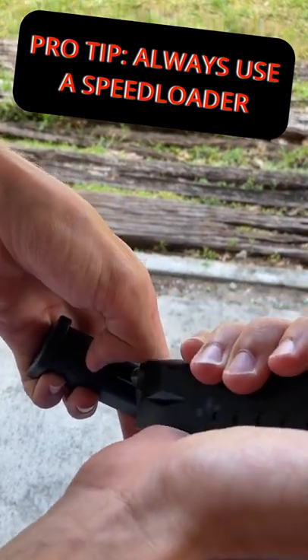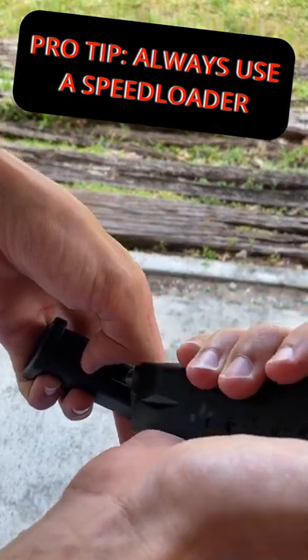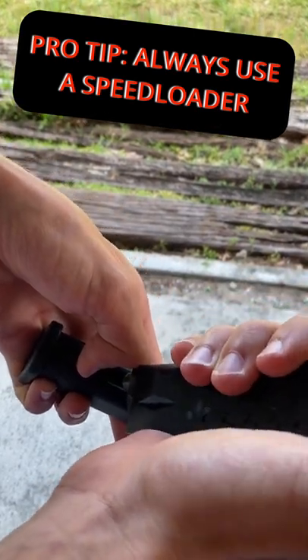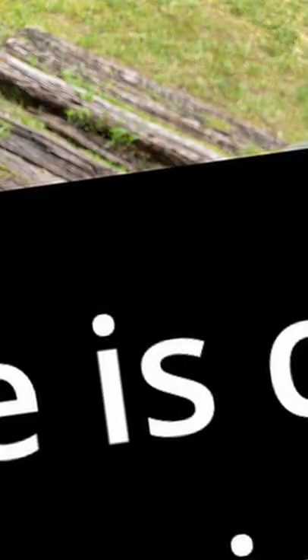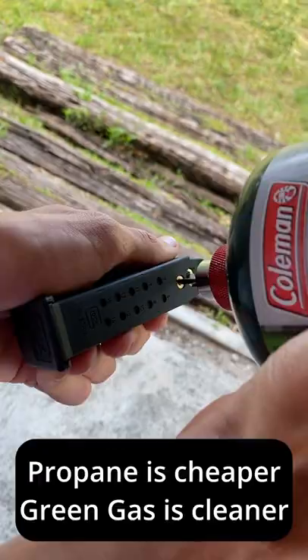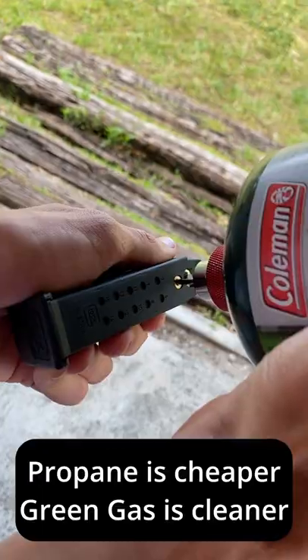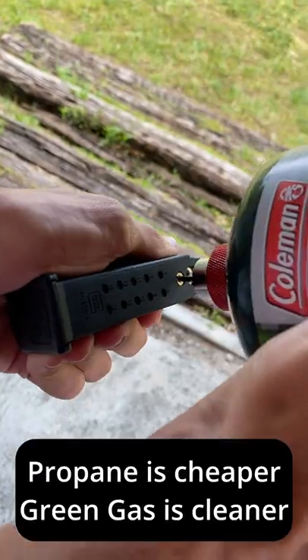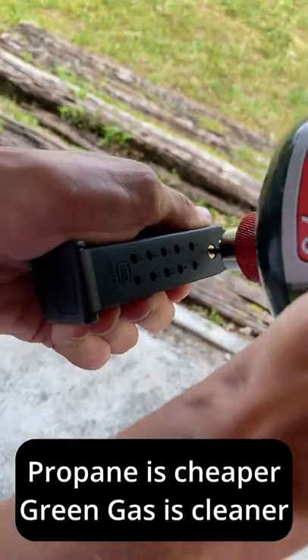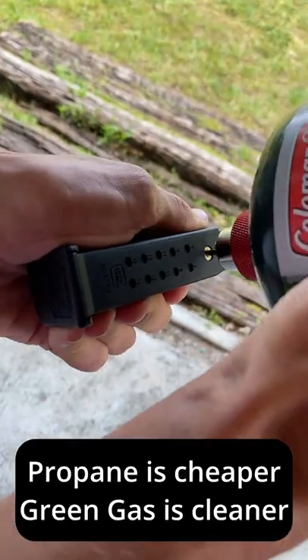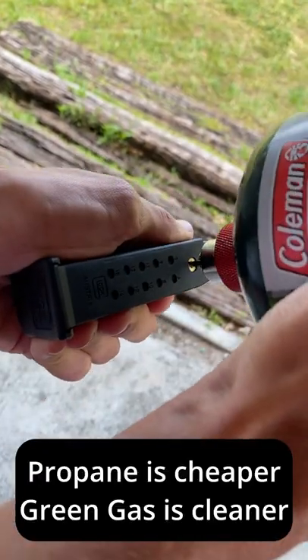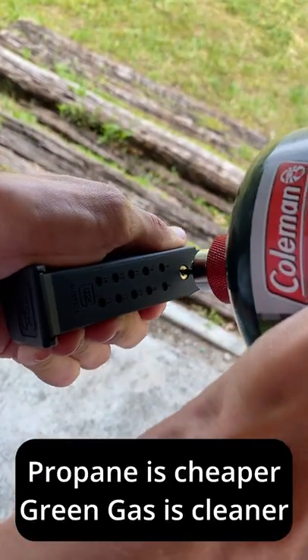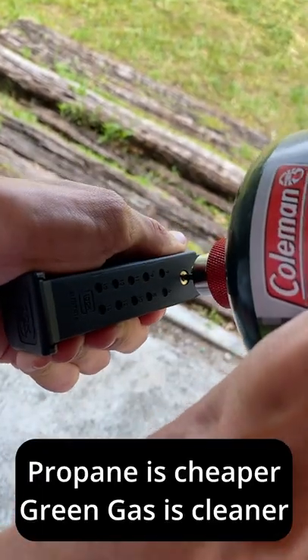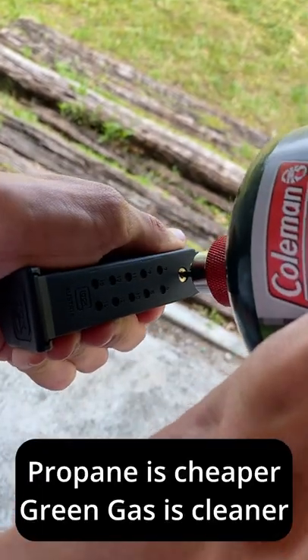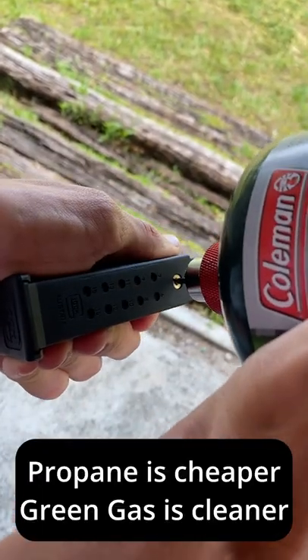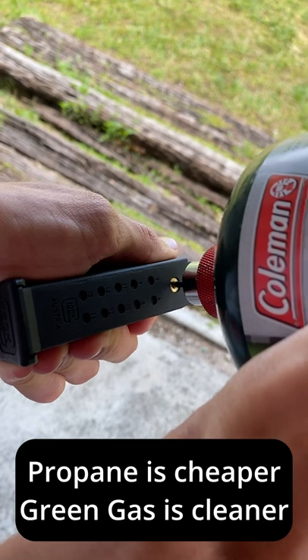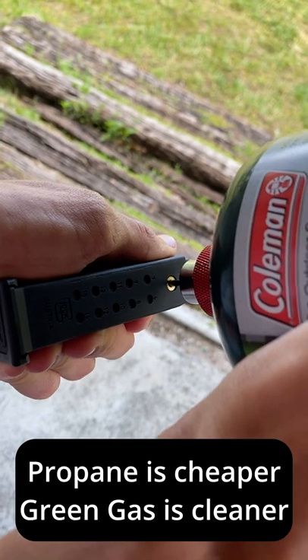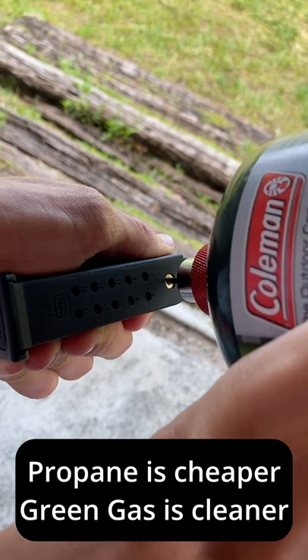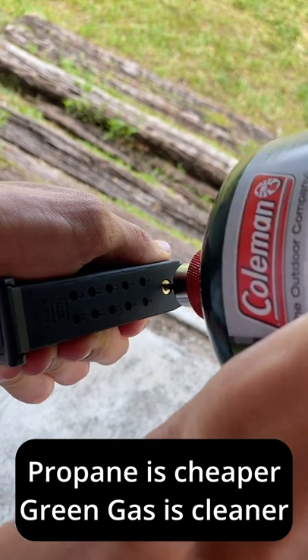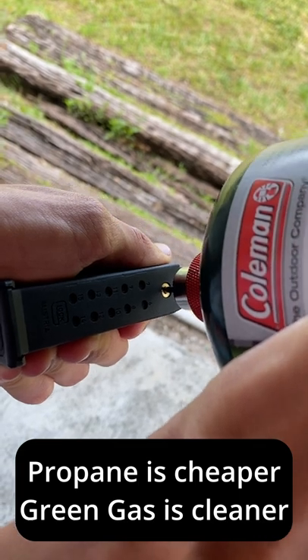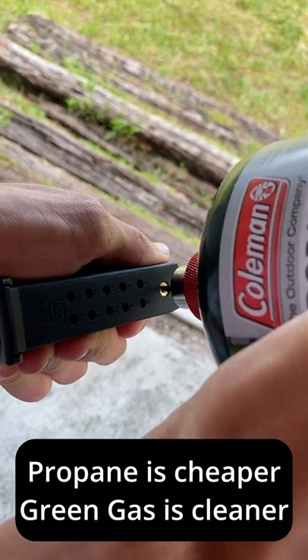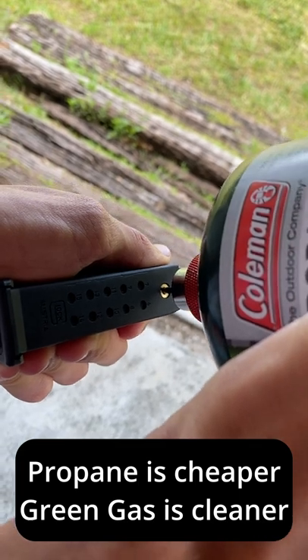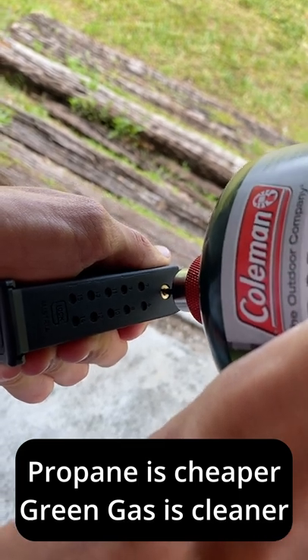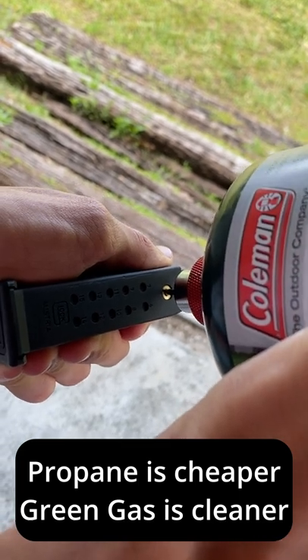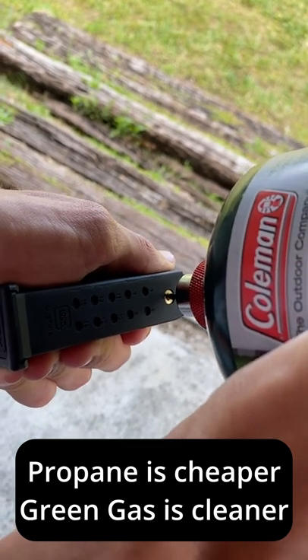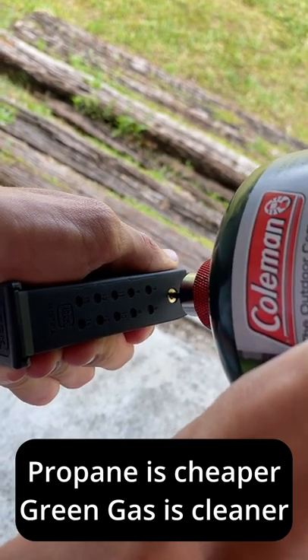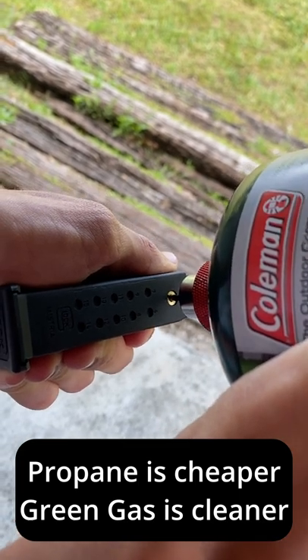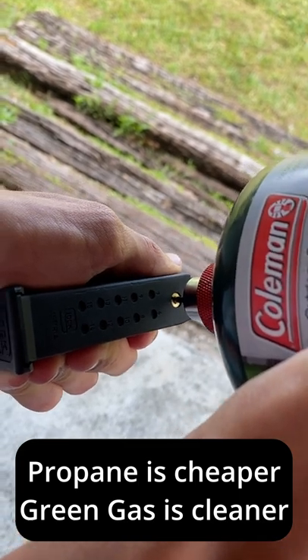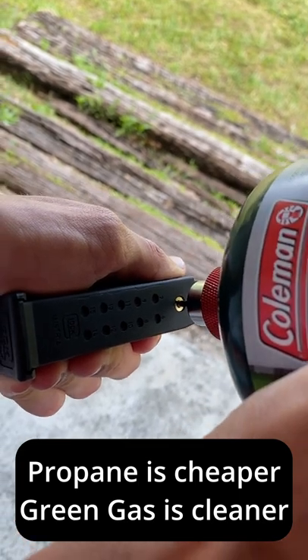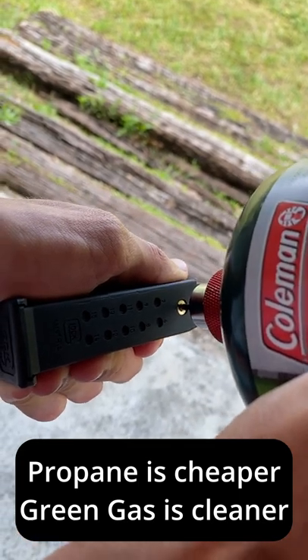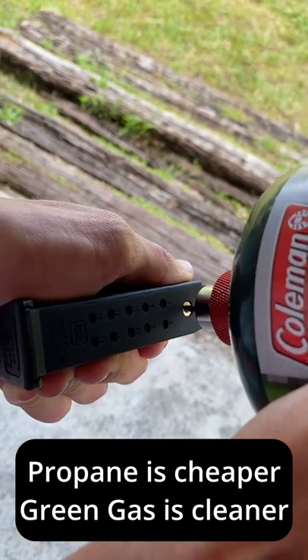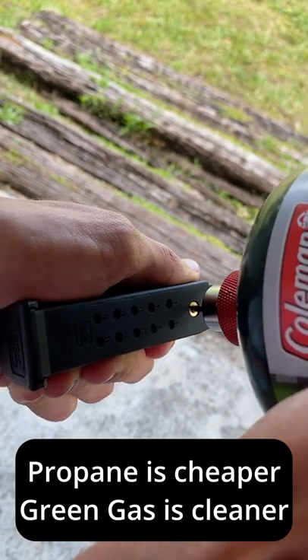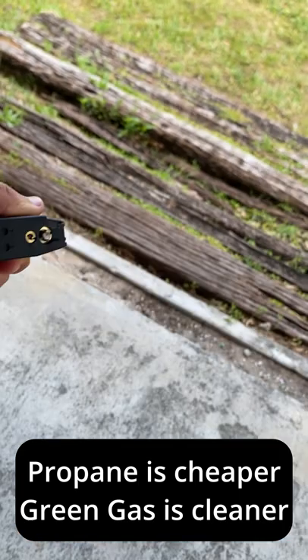Once you've done that, it's time to fill it up with gas. We're going to get our propane or green gas and fill it up for about five seconds.